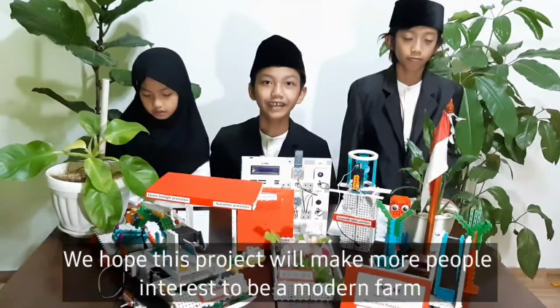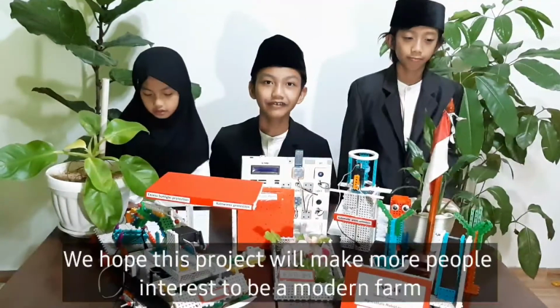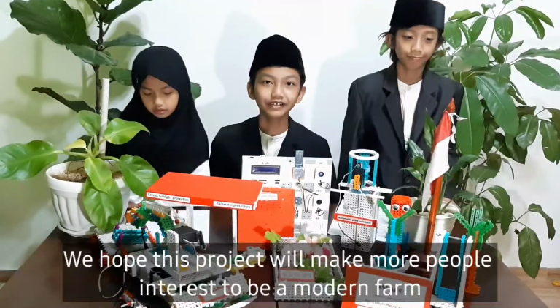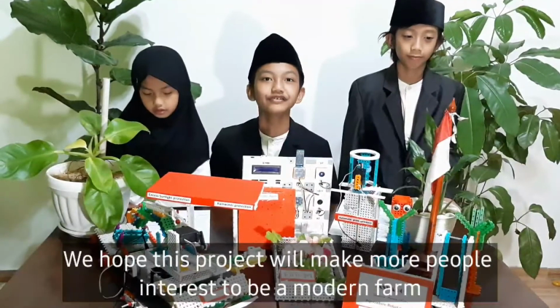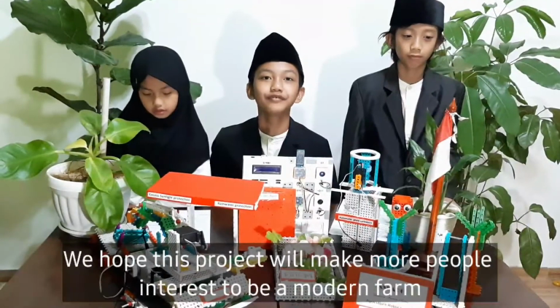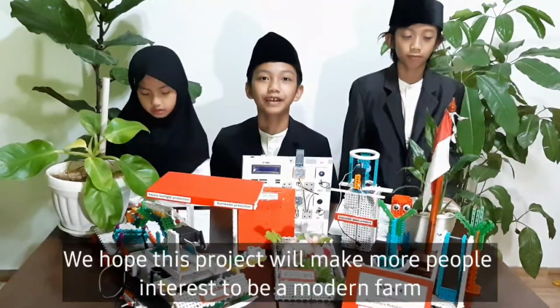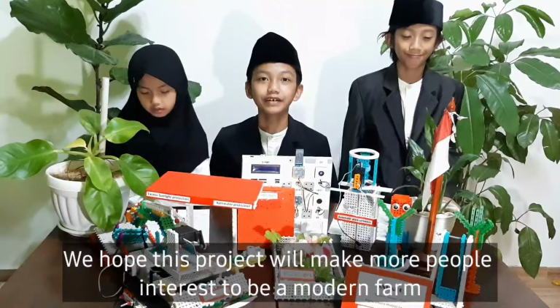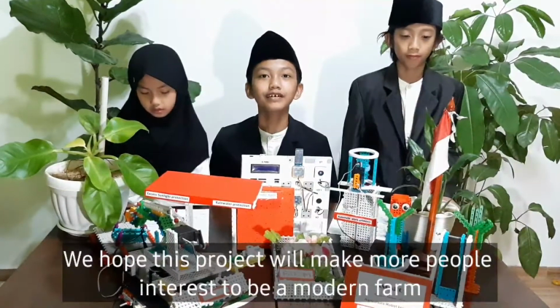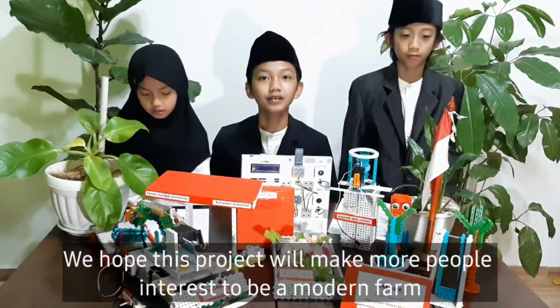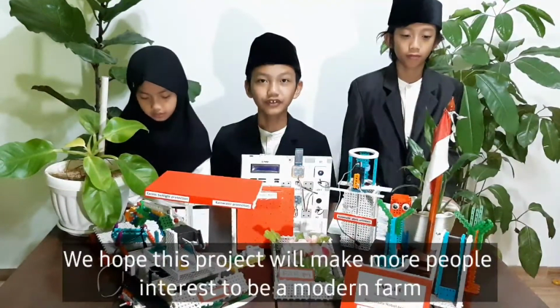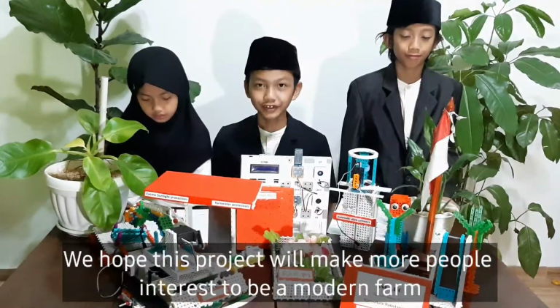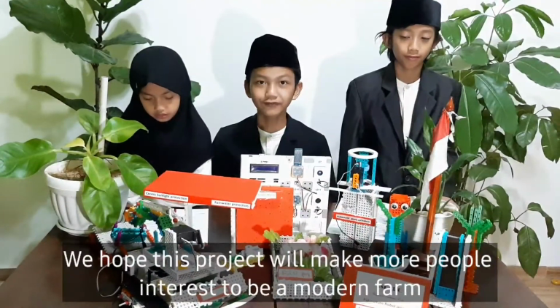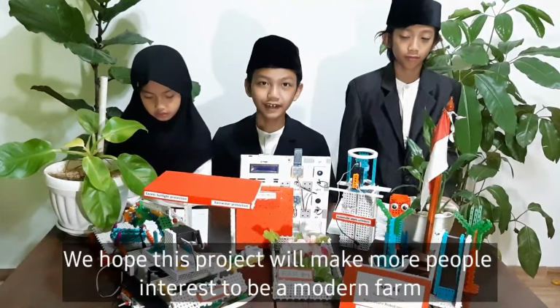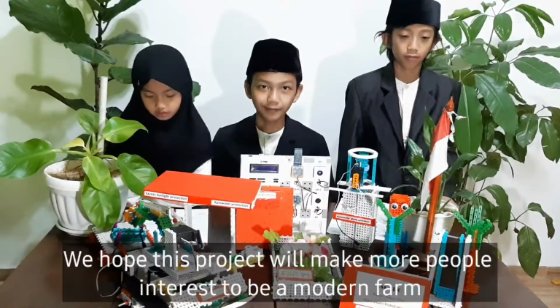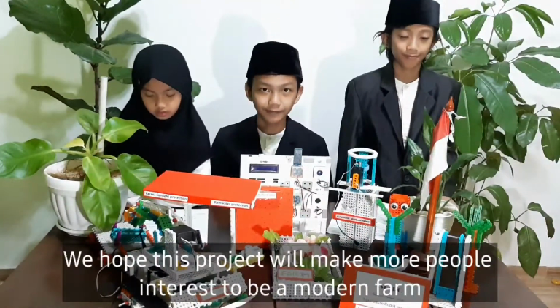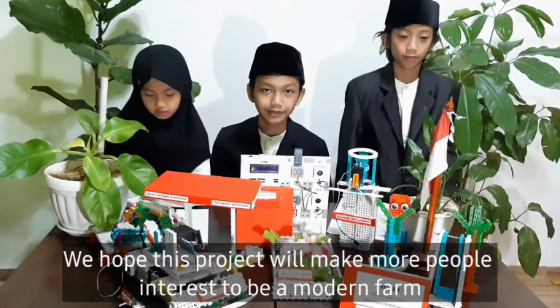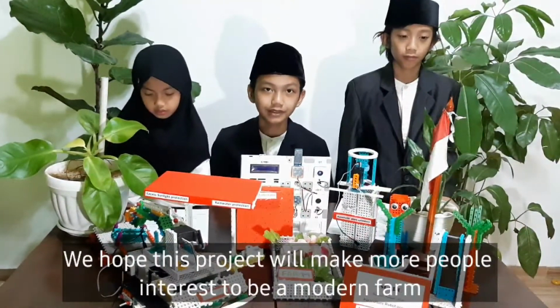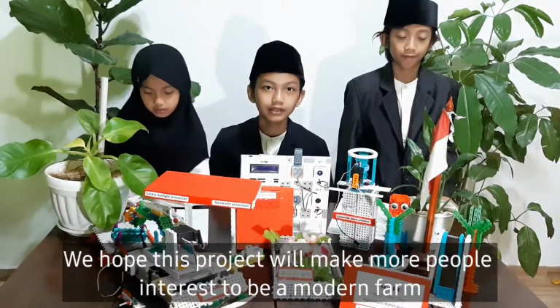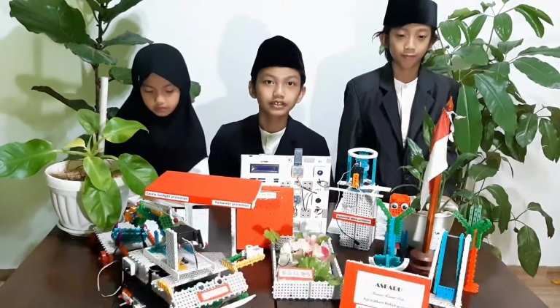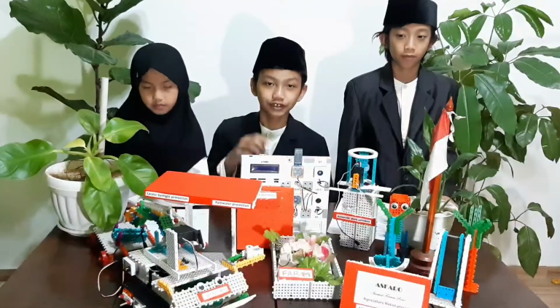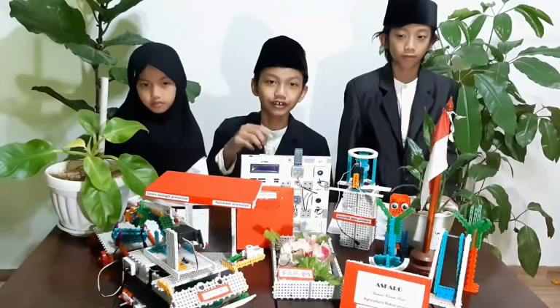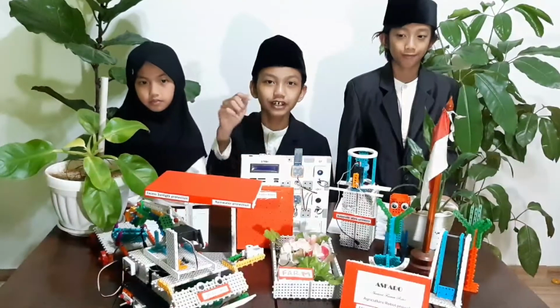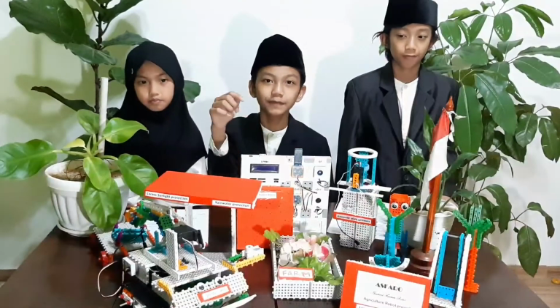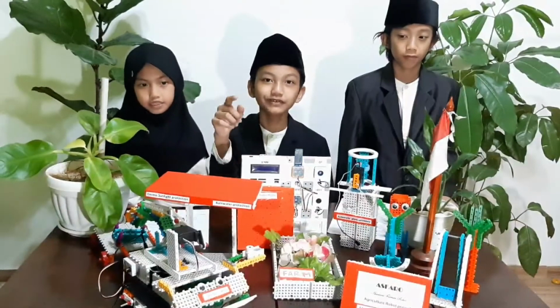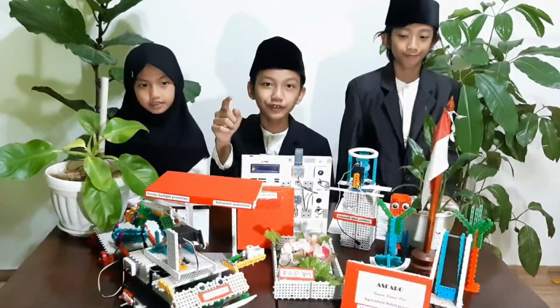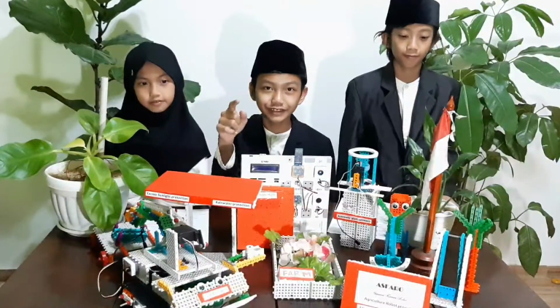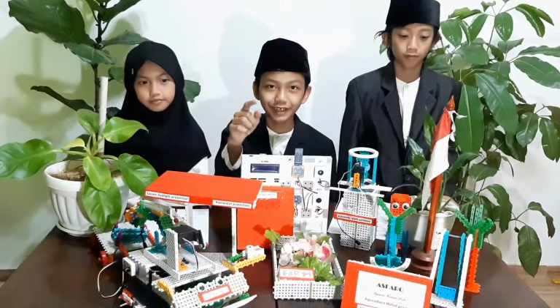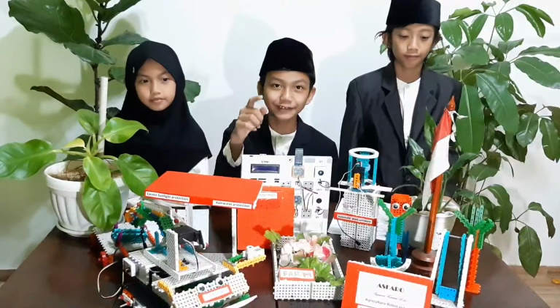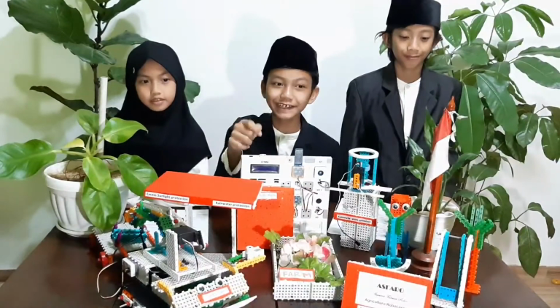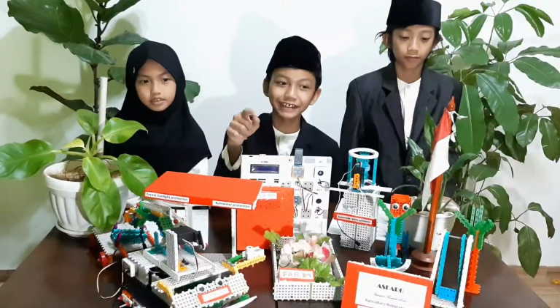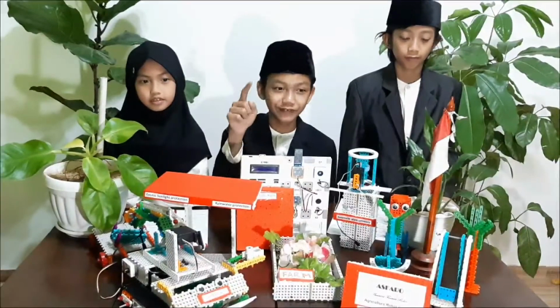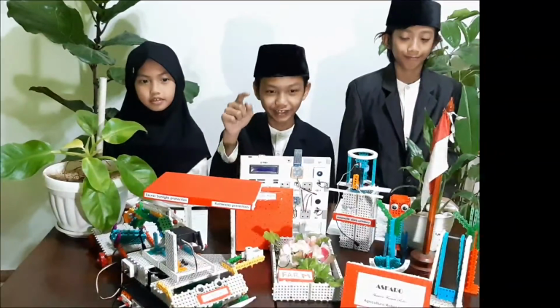We hope this project will make many people interested in modern farming. So, please watch the demonstration video.